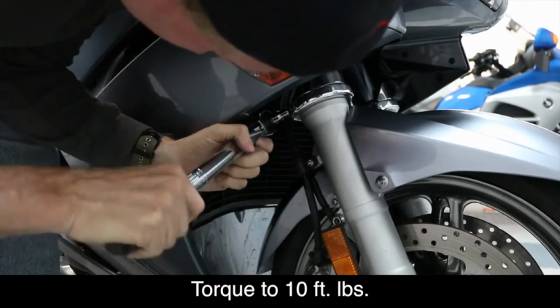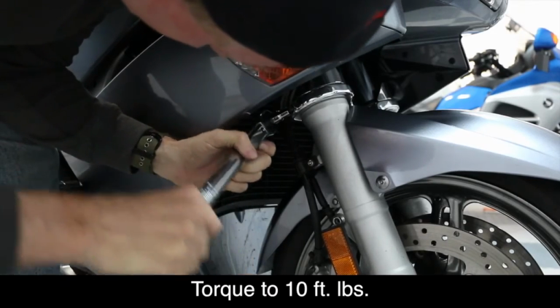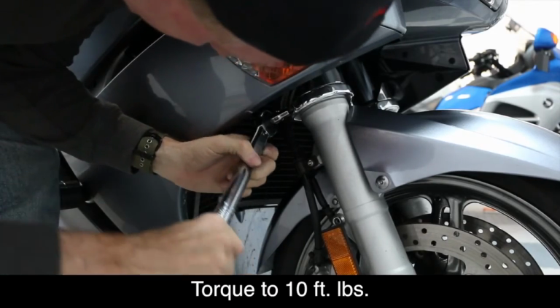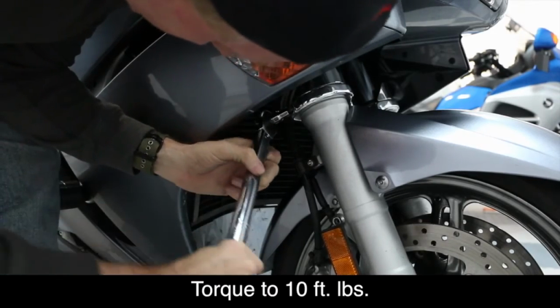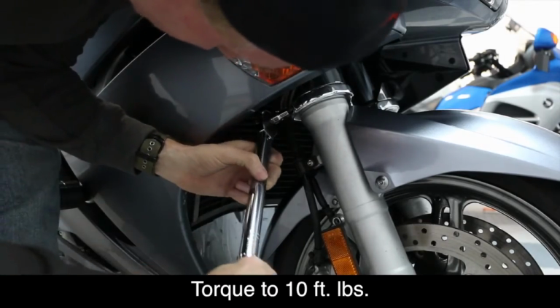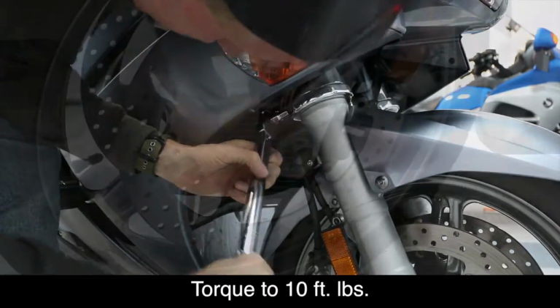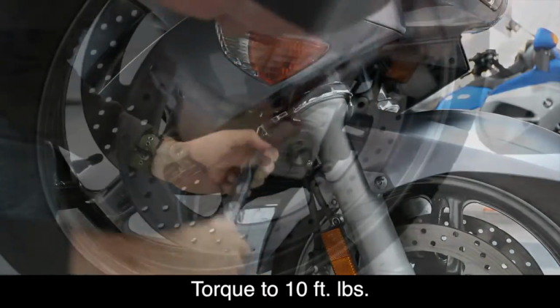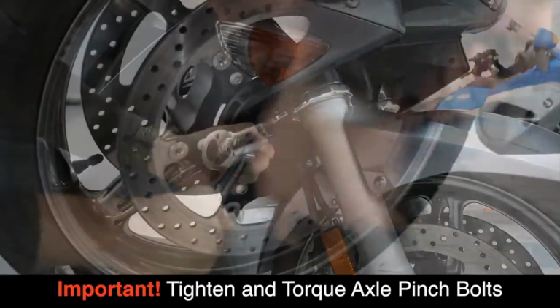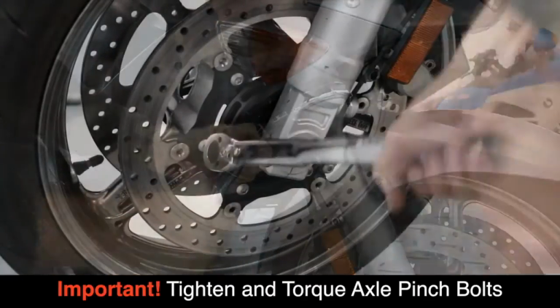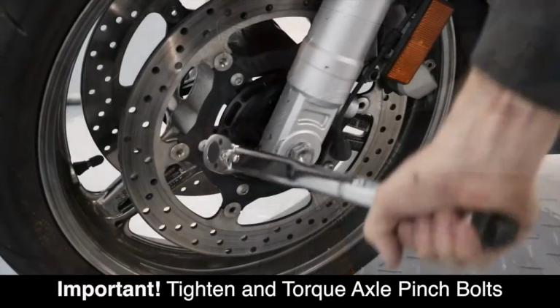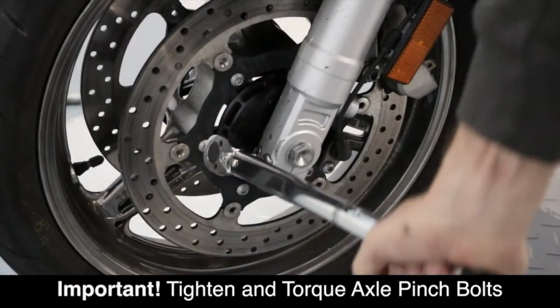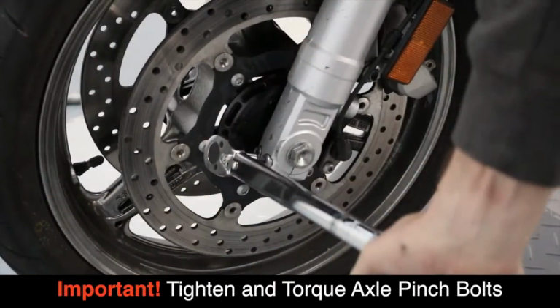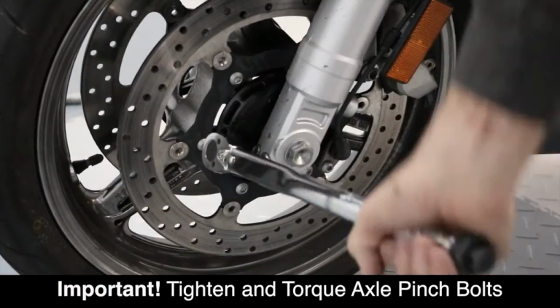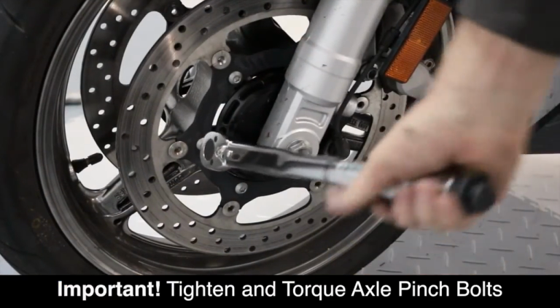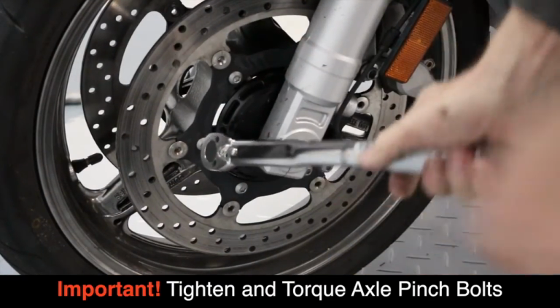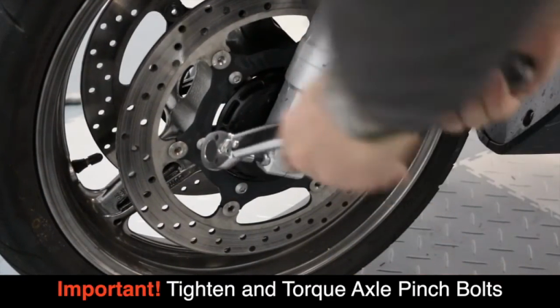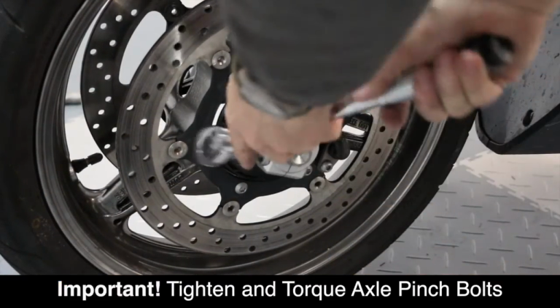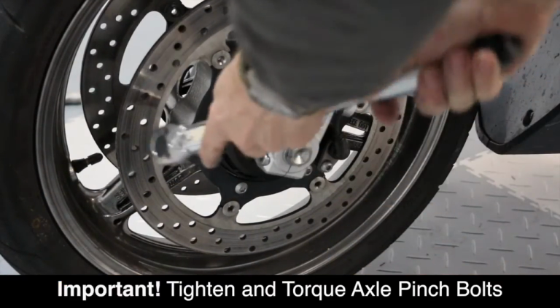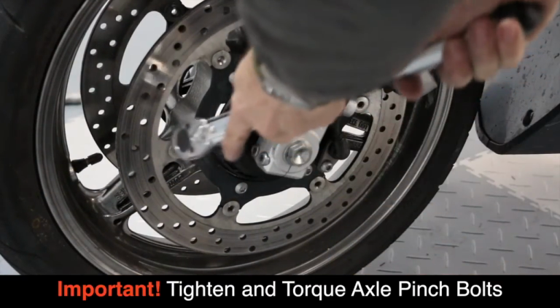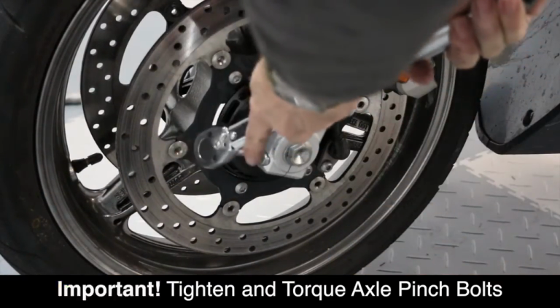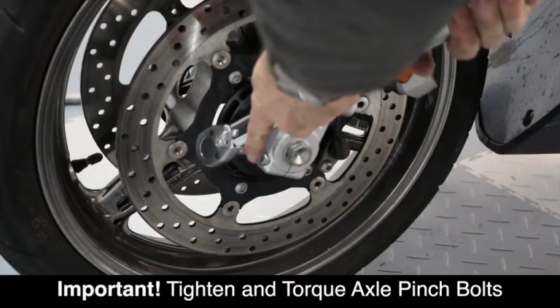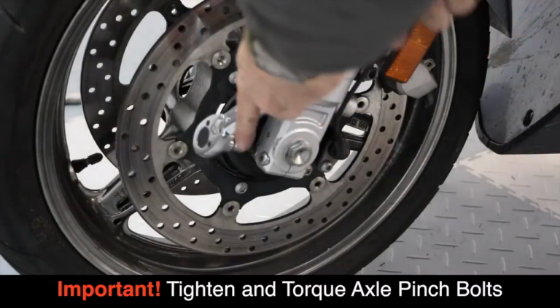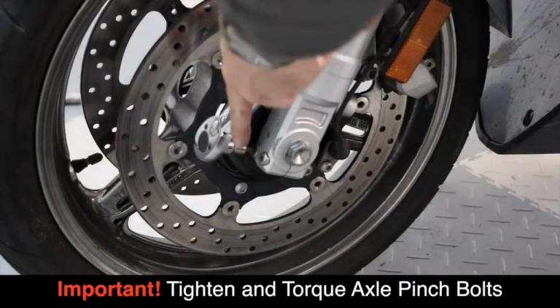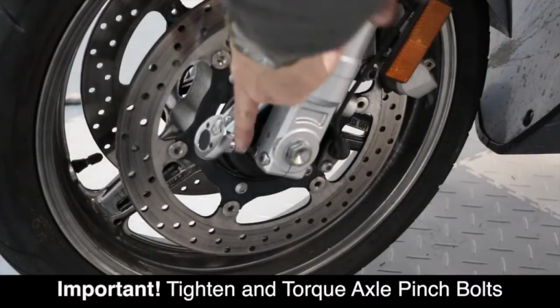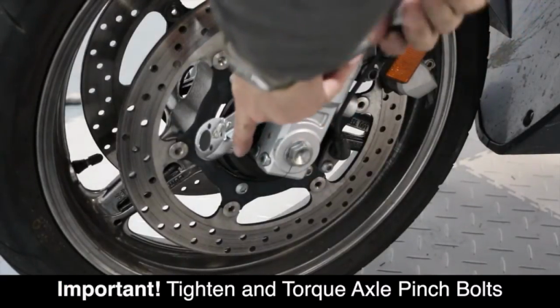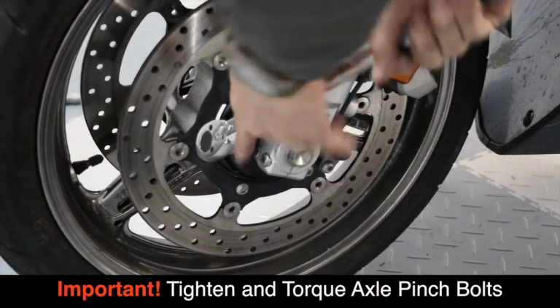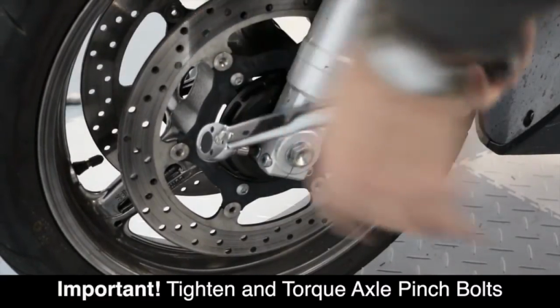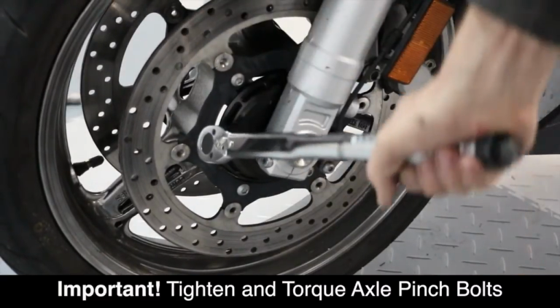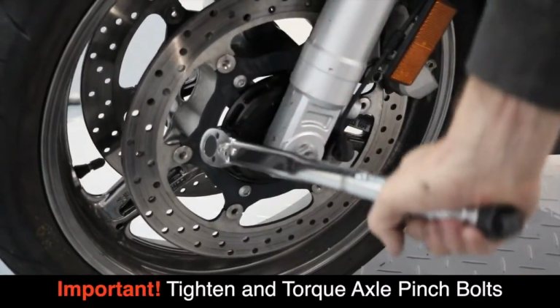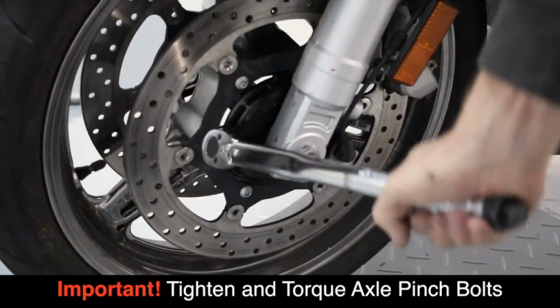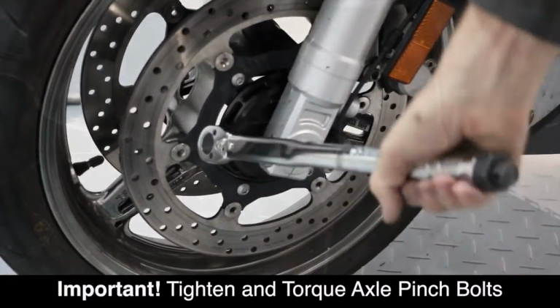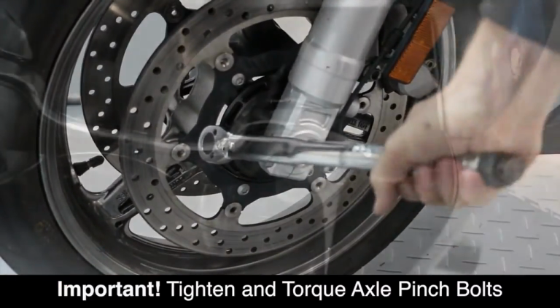The last step is to re-torque your front axle pinch bolts to factory specifications.